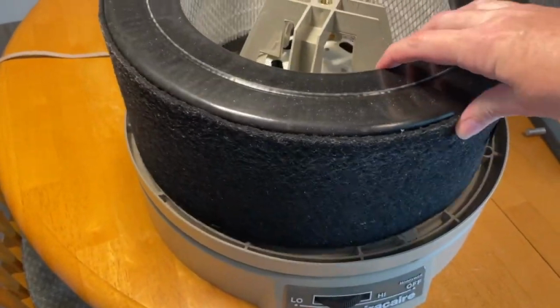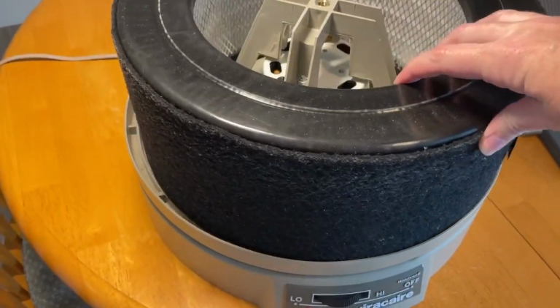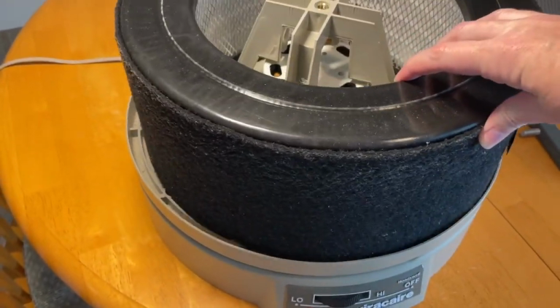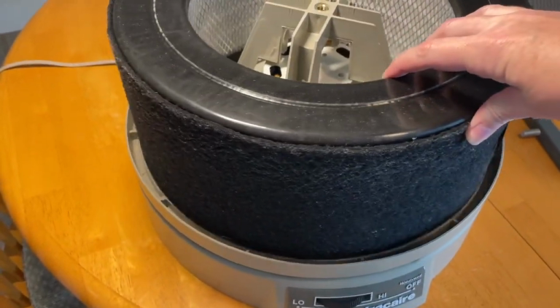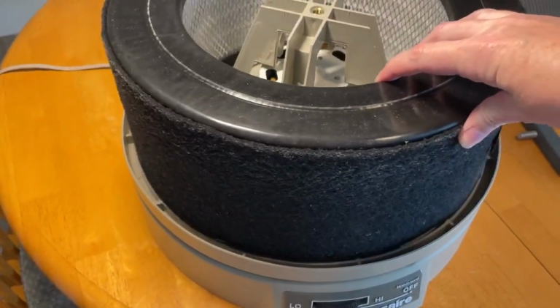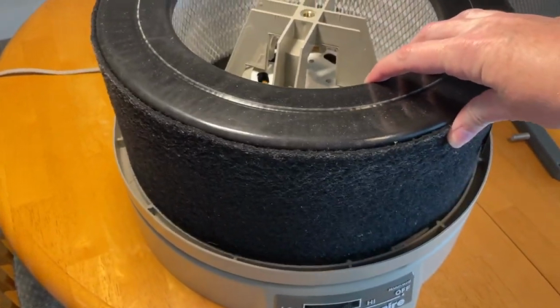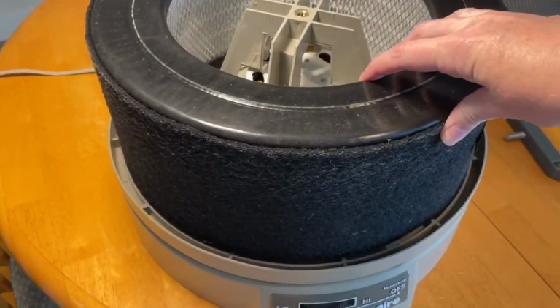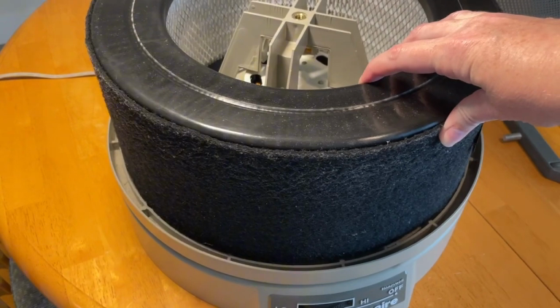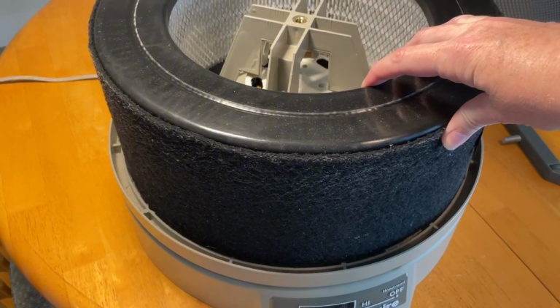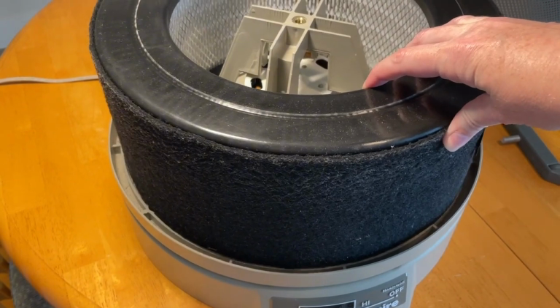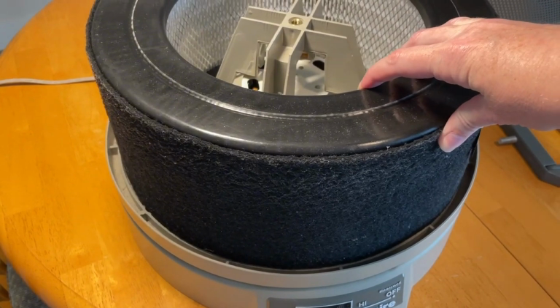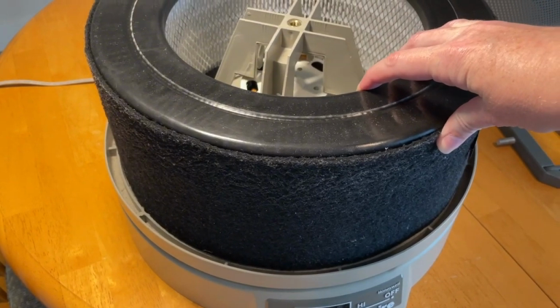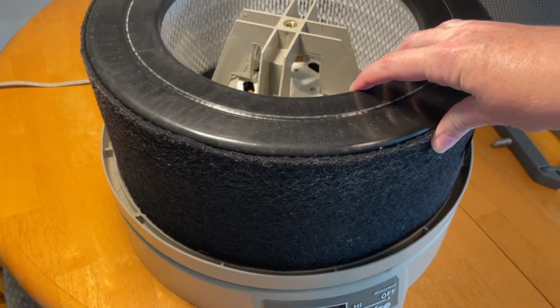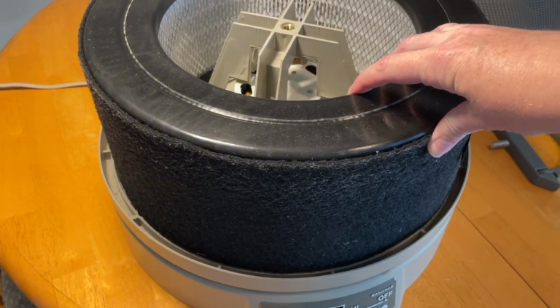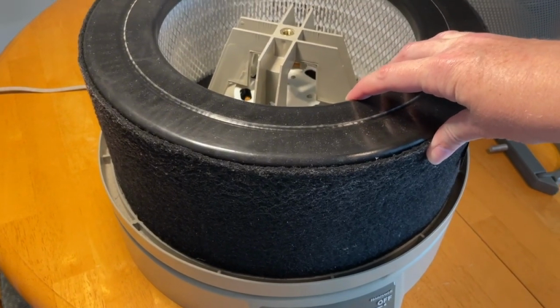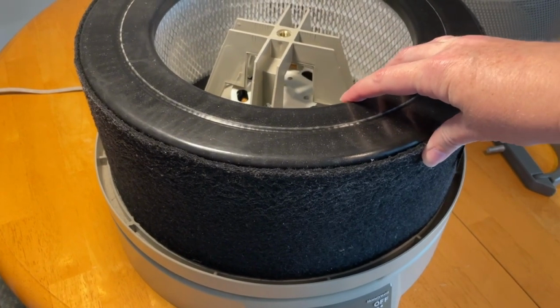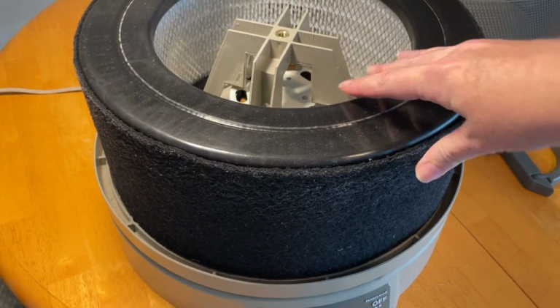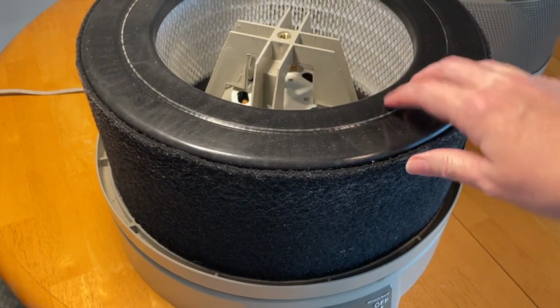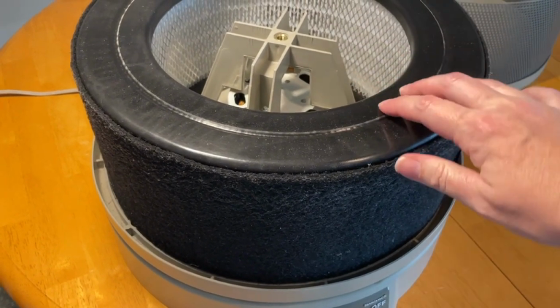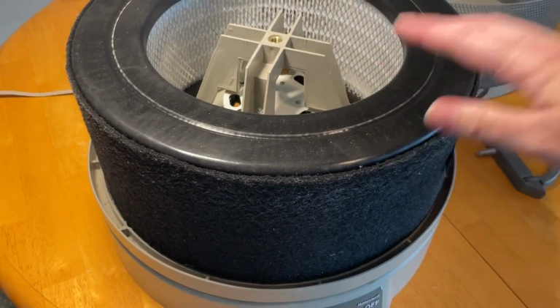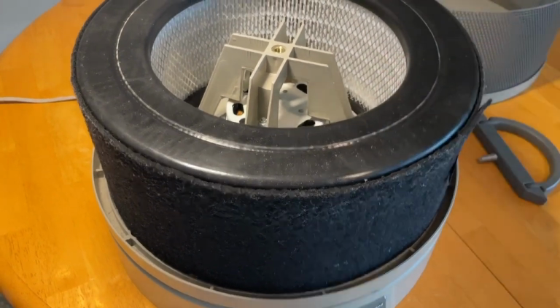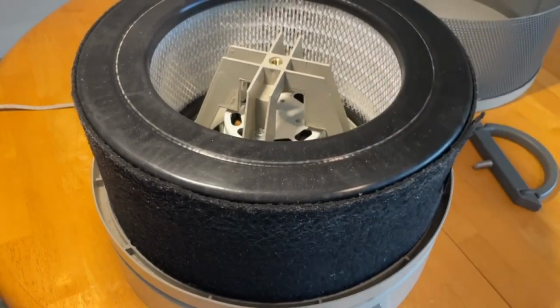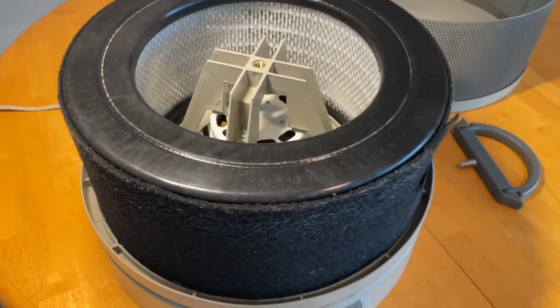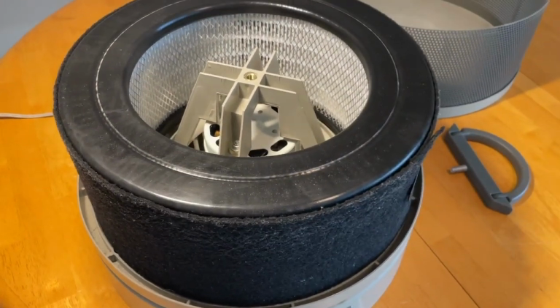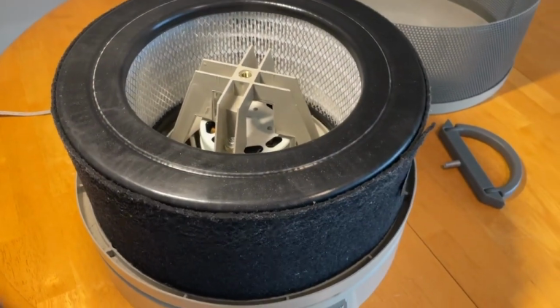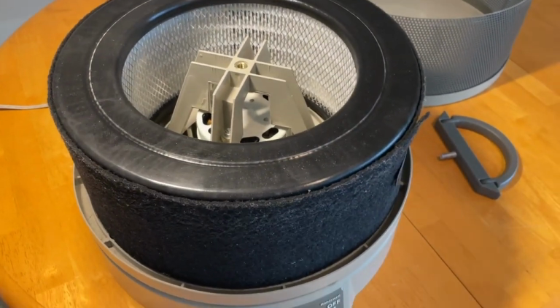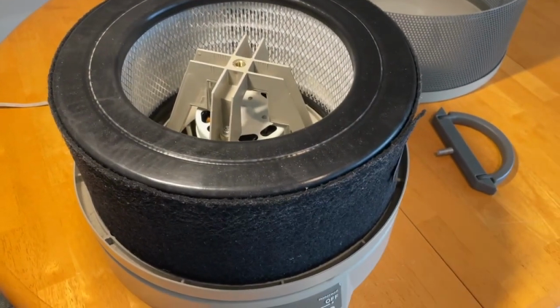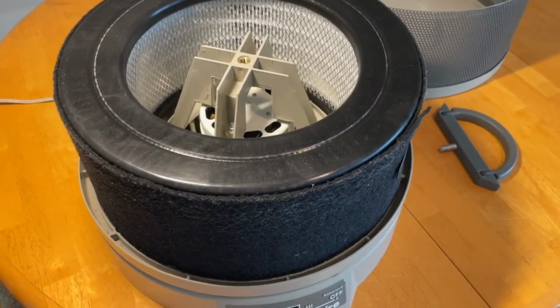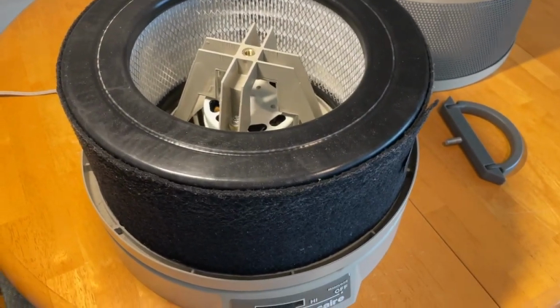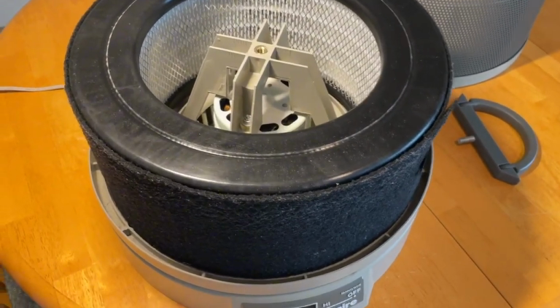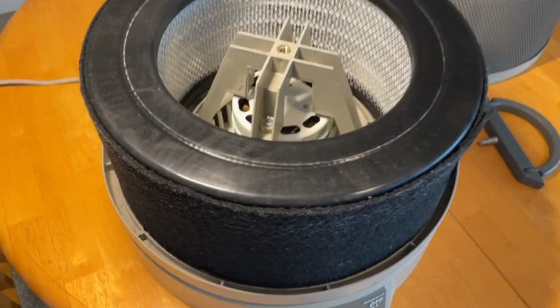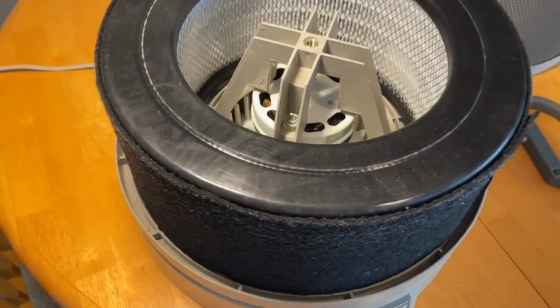You can see it has a little room, but I just center it, and then I do that before I put the cover on.